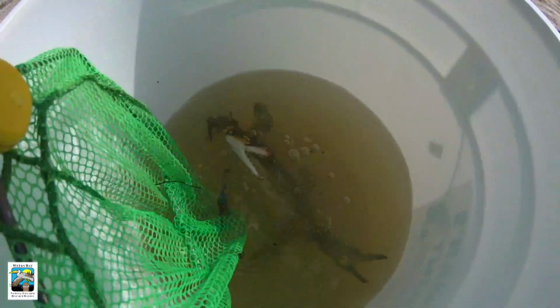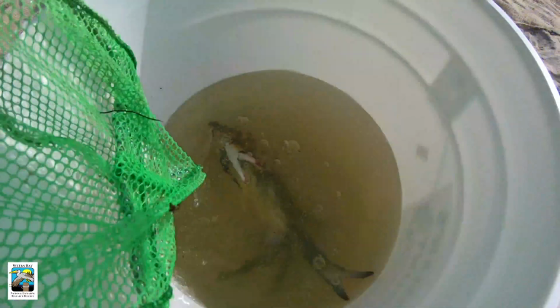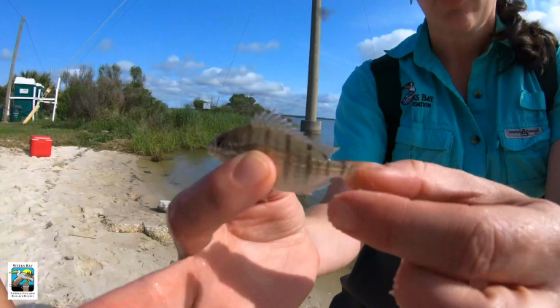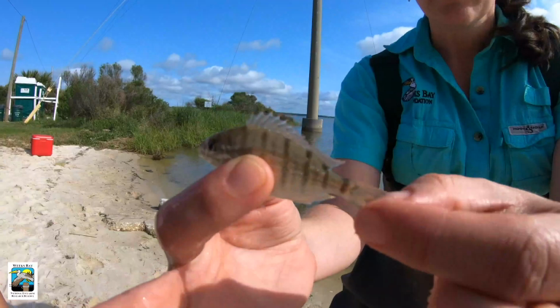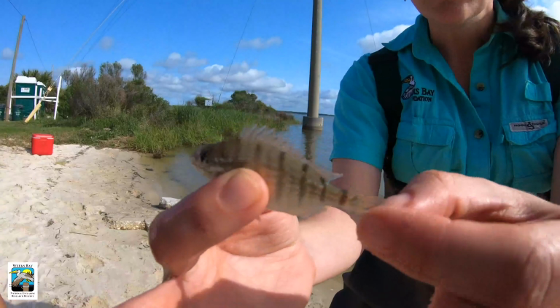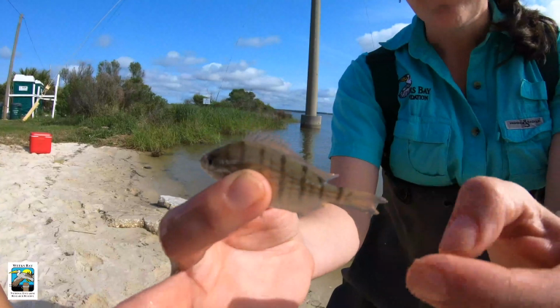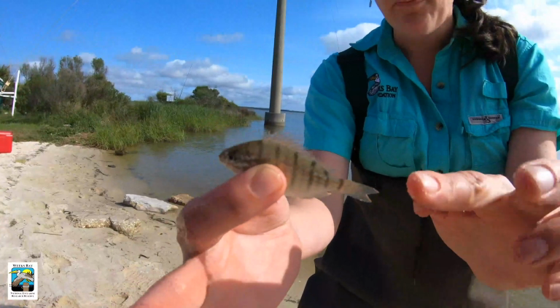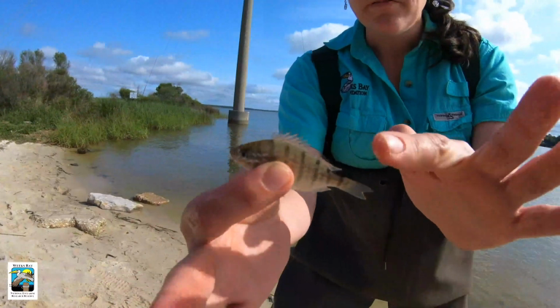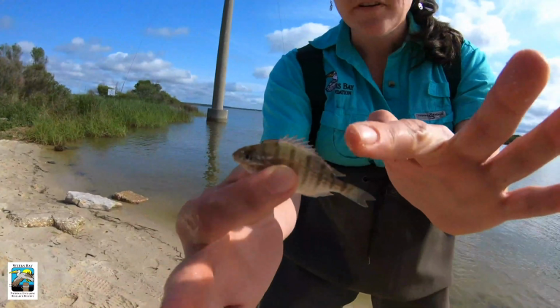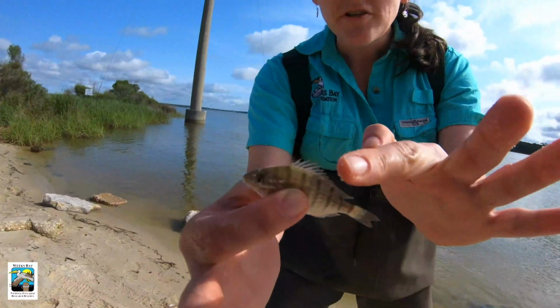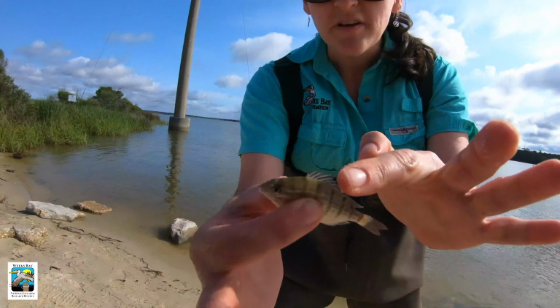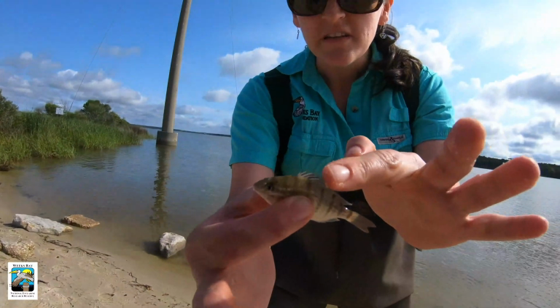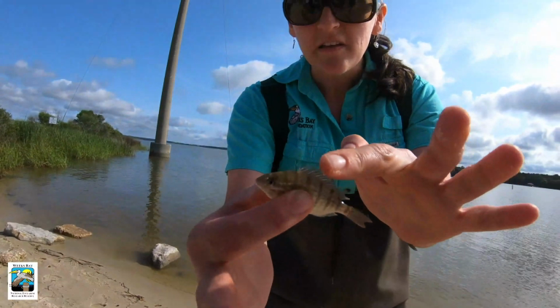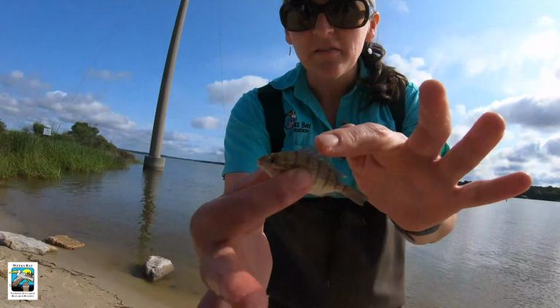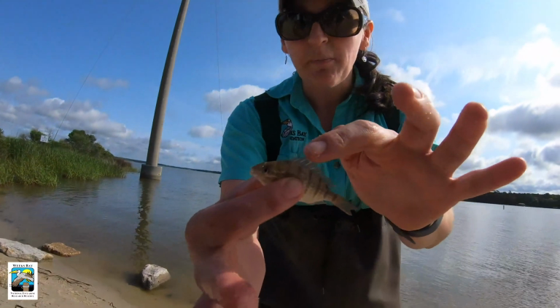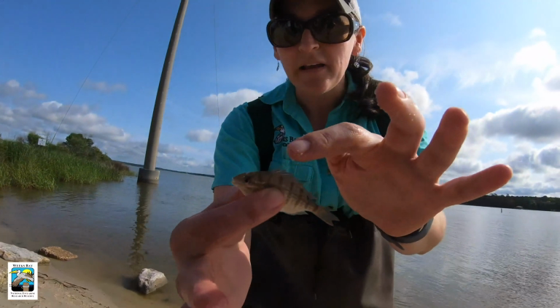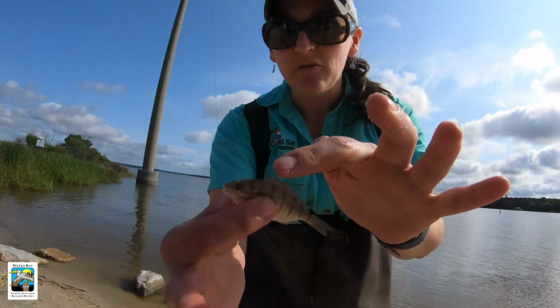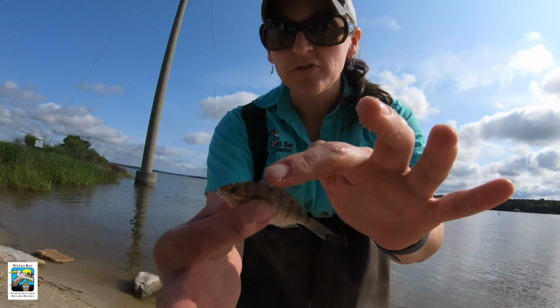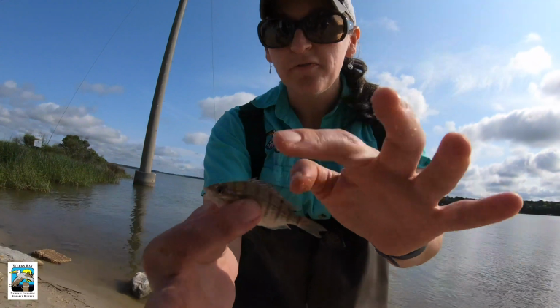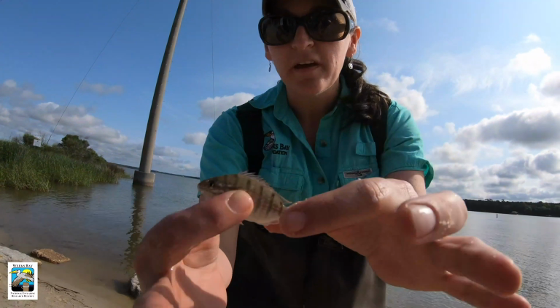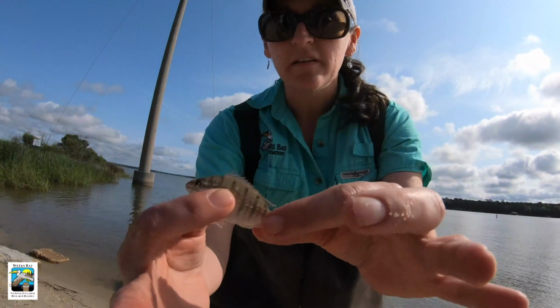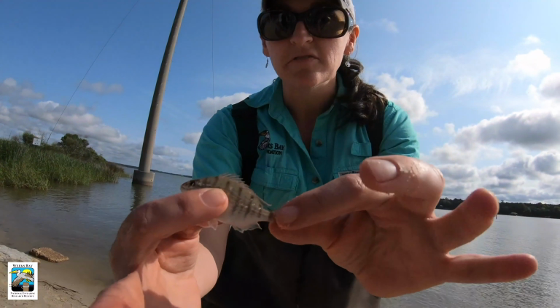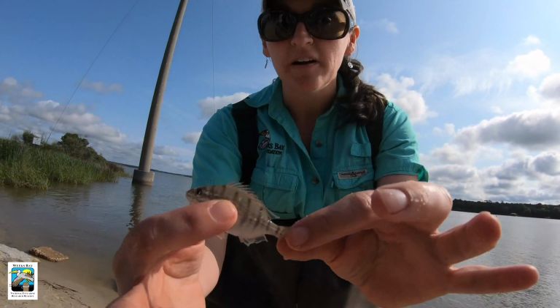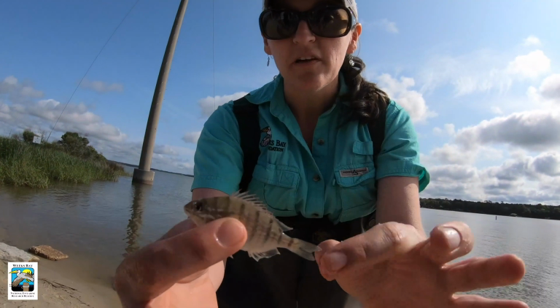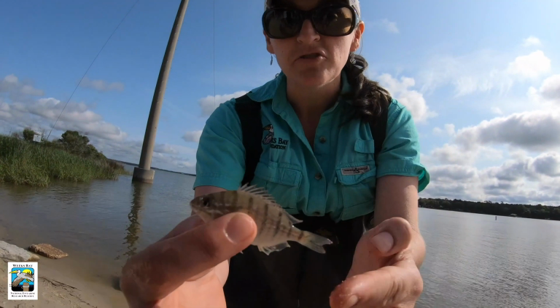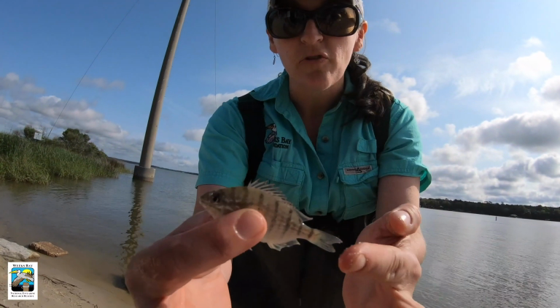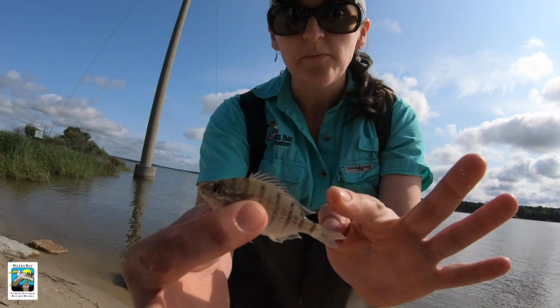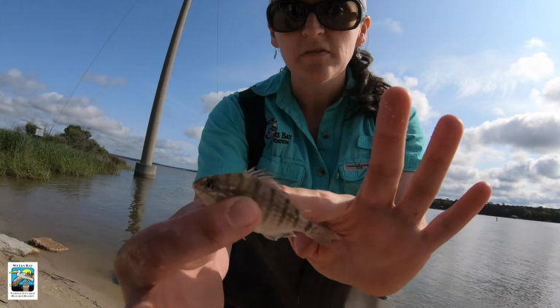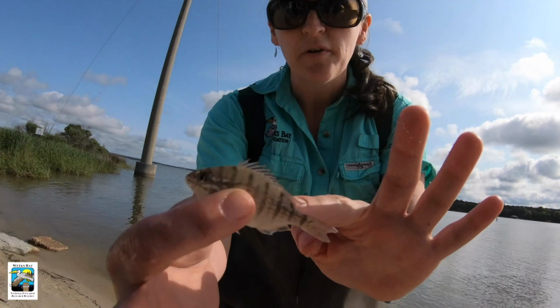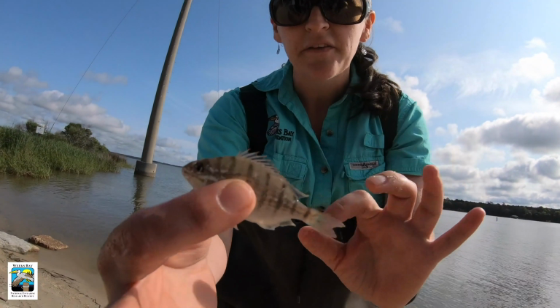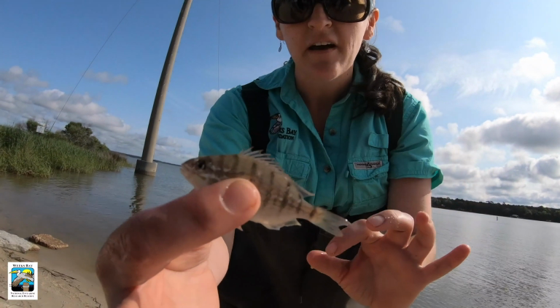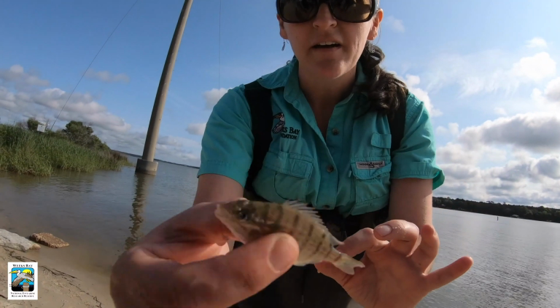I caught a little juvenile pinfish — you can see the spiny dorsal fin and those nice yellow stripes going down the side.